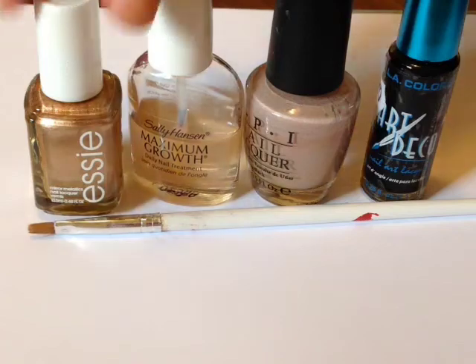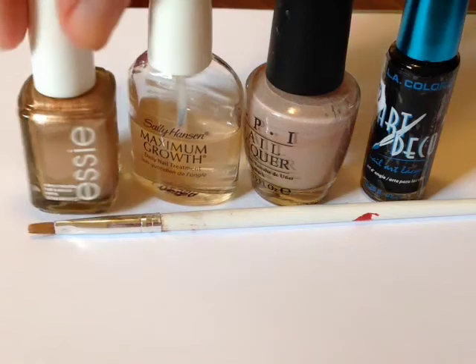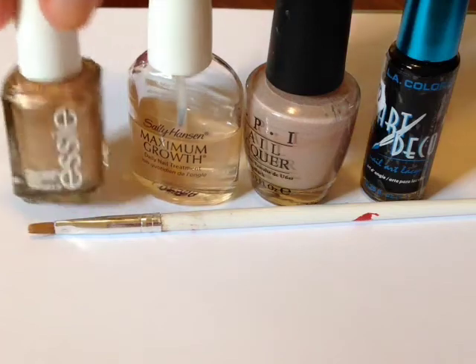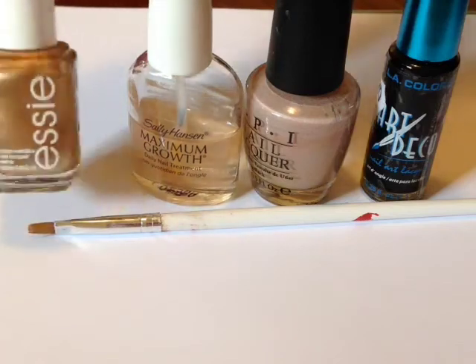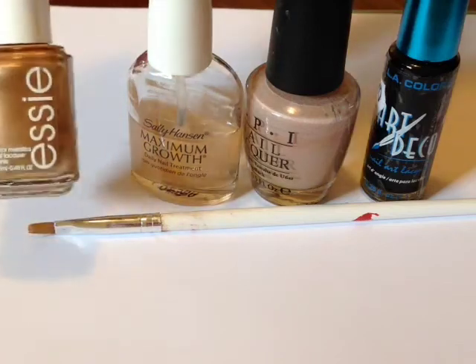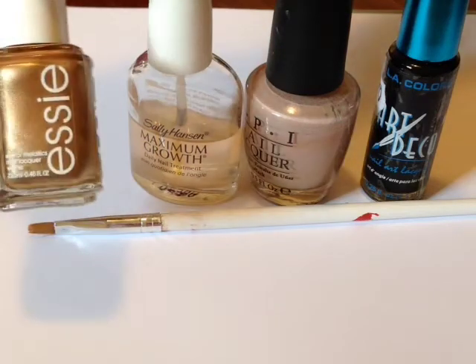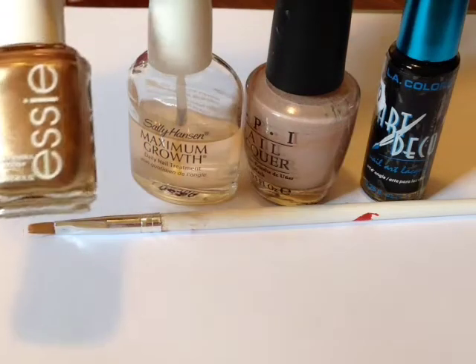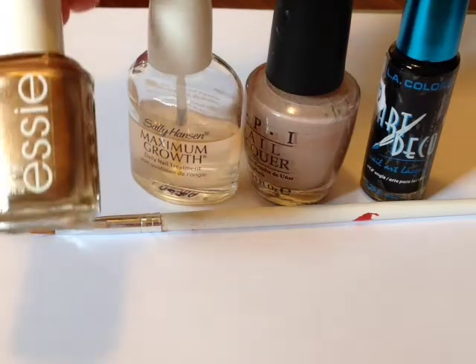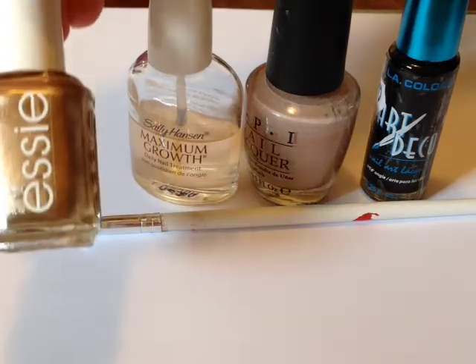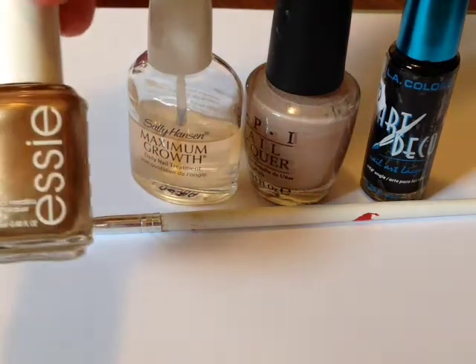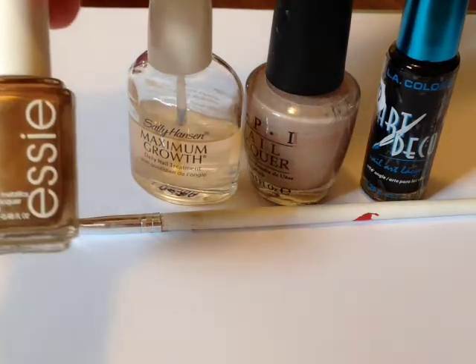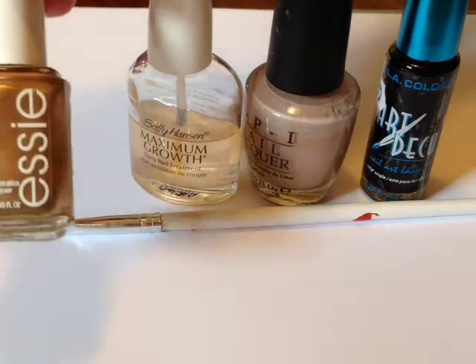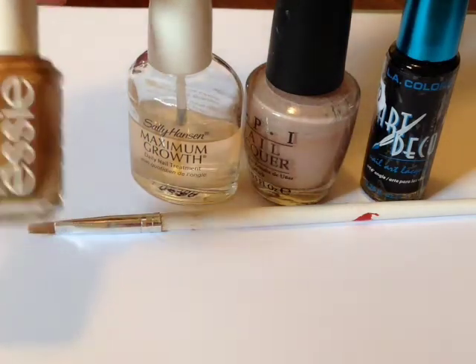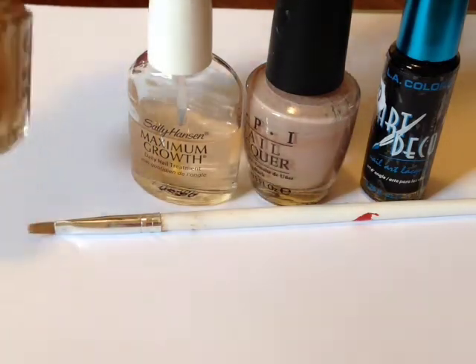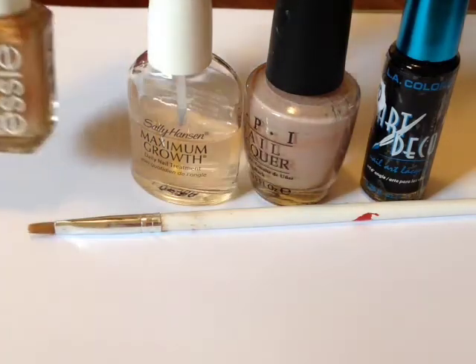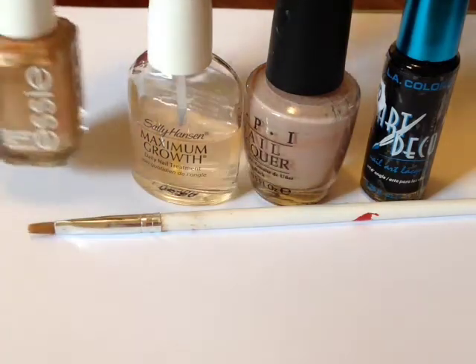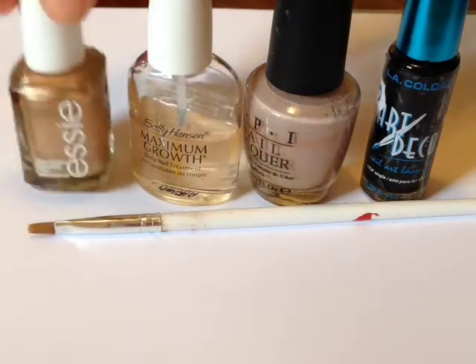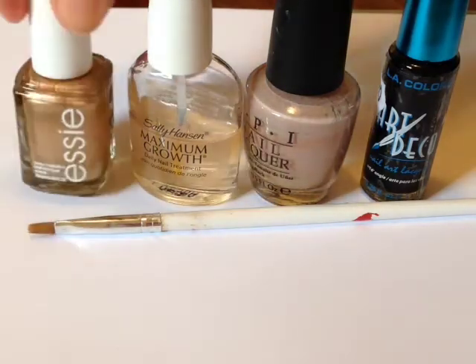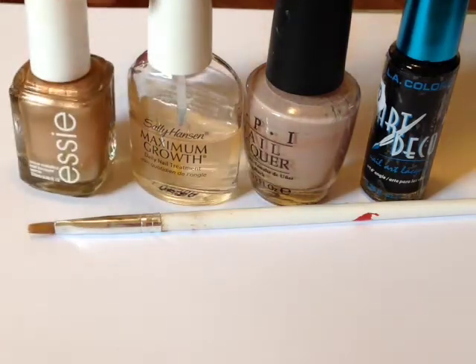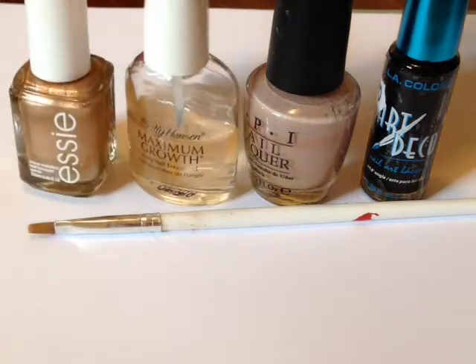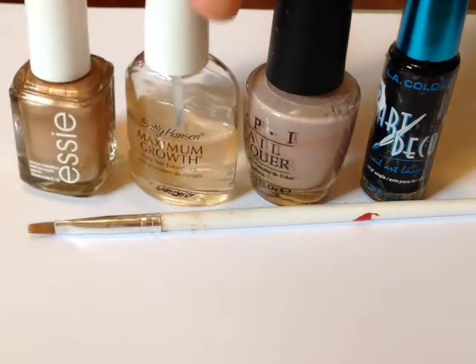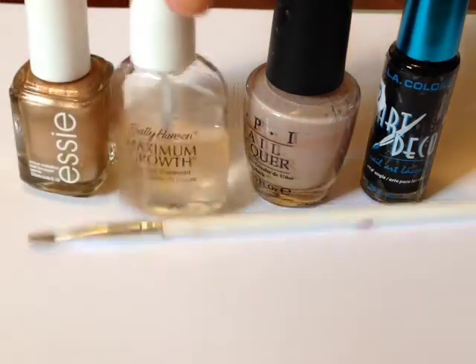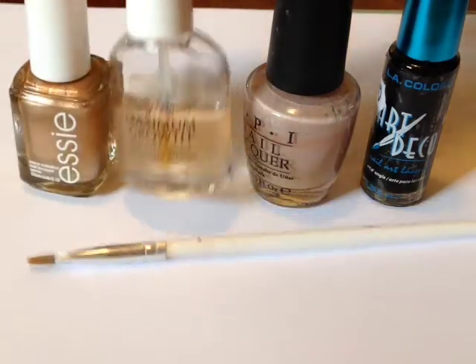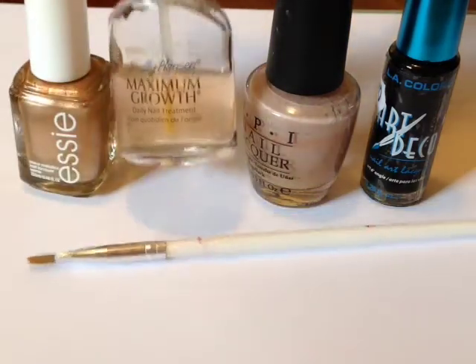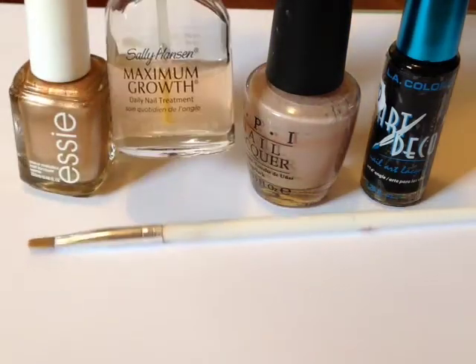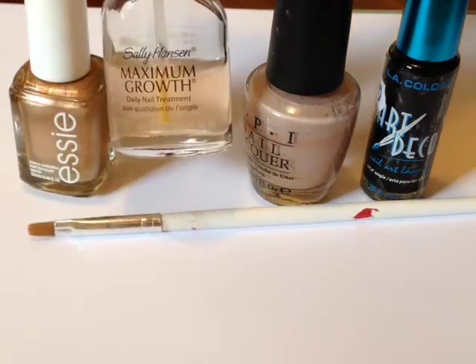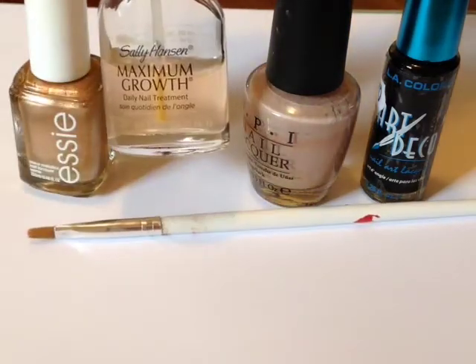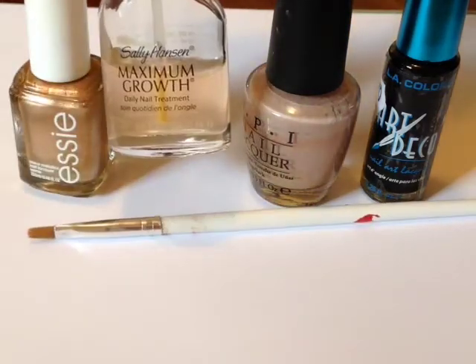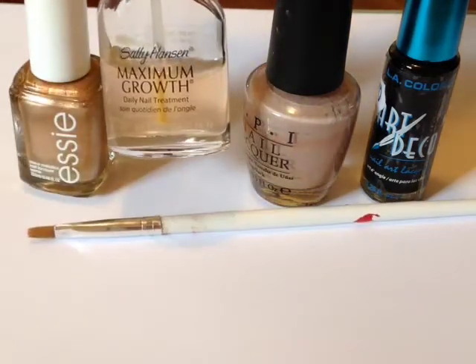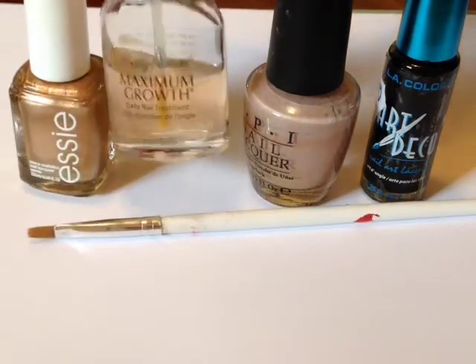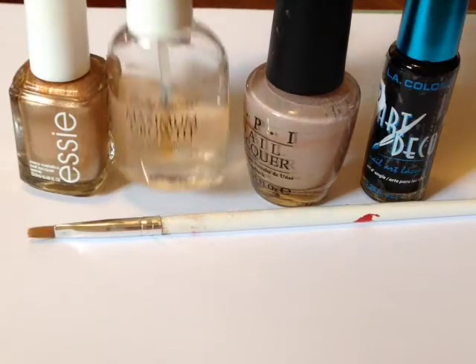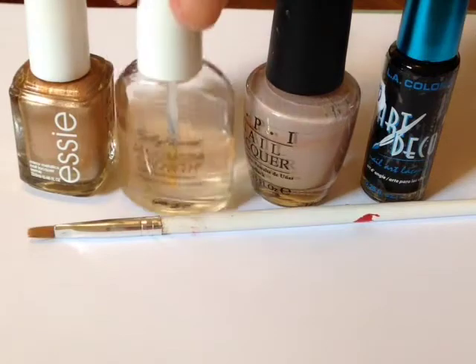Hi everyone, for today's tutorial I'm doing a chevron inspired nail design.